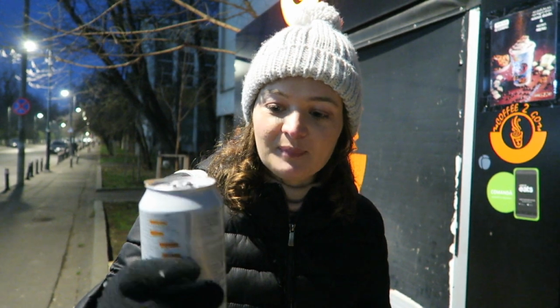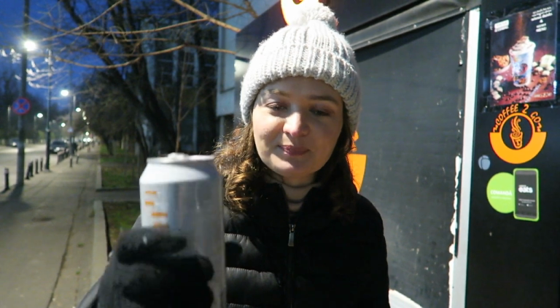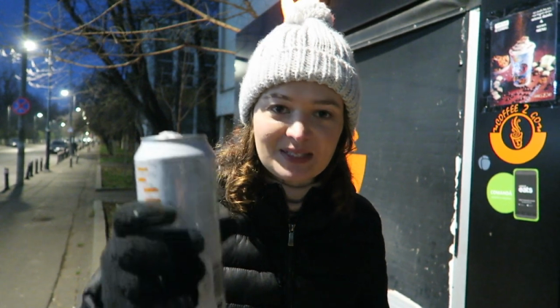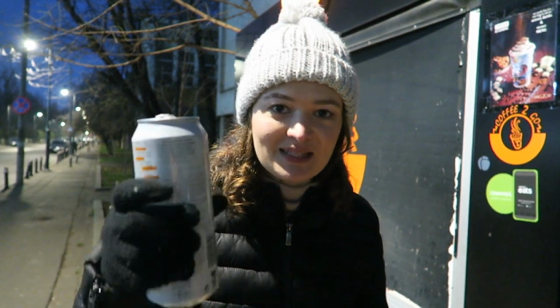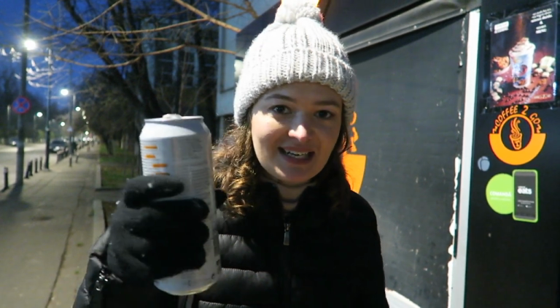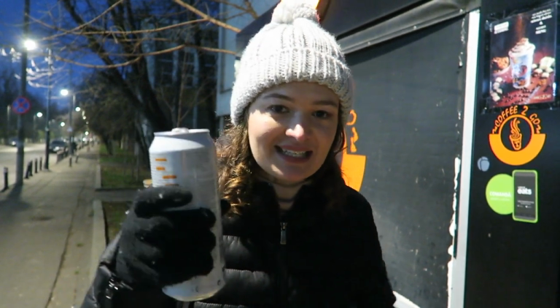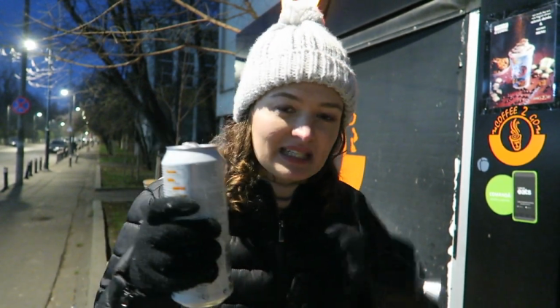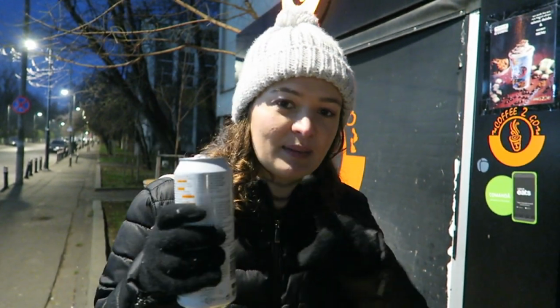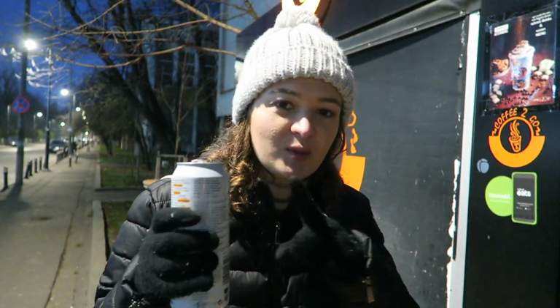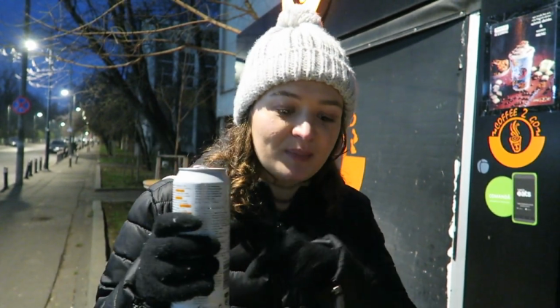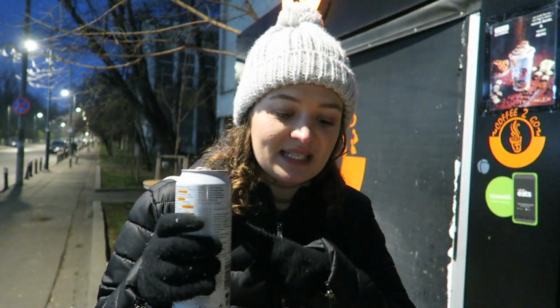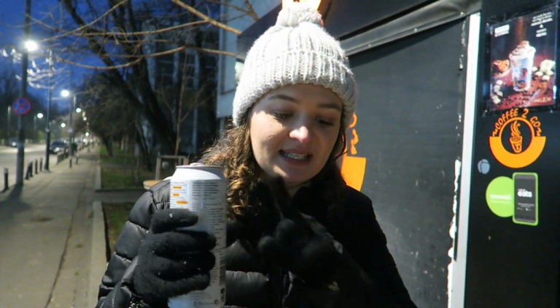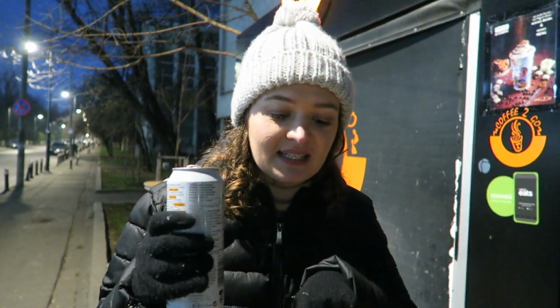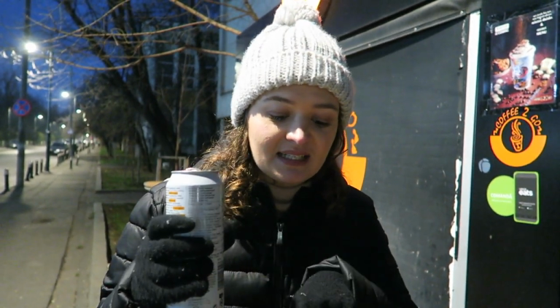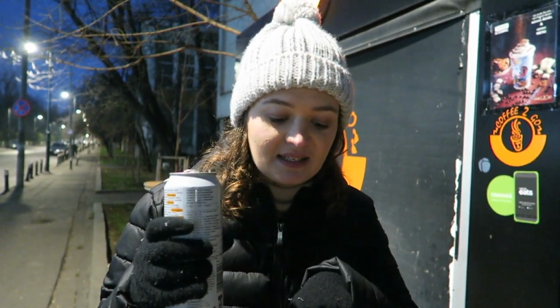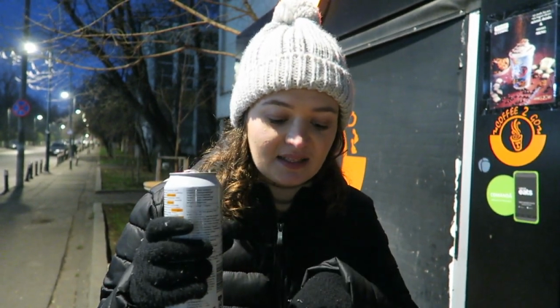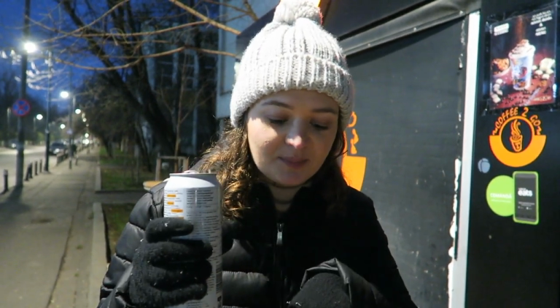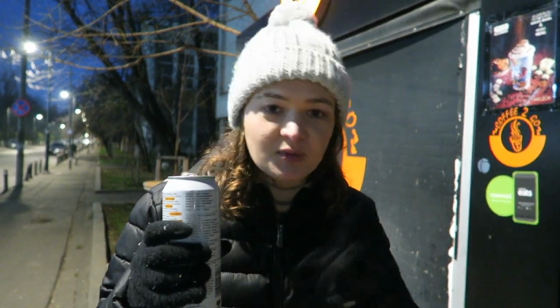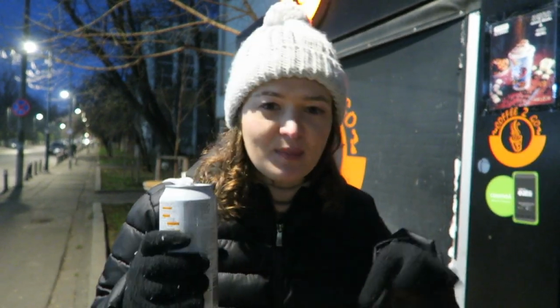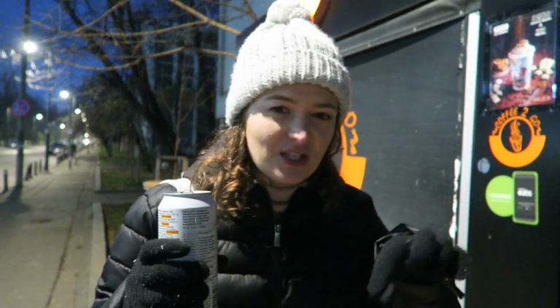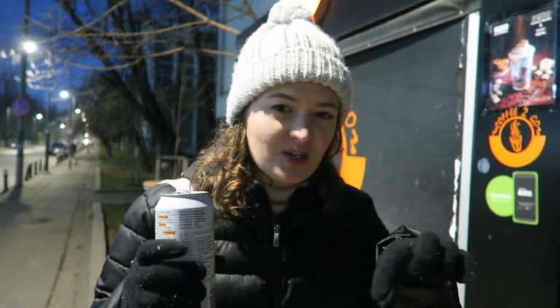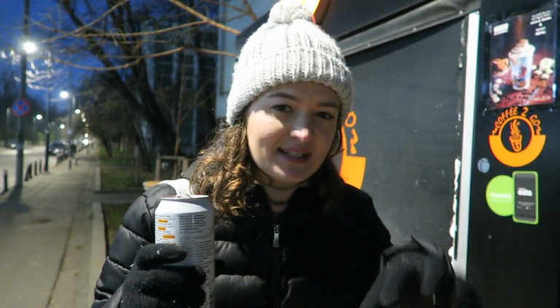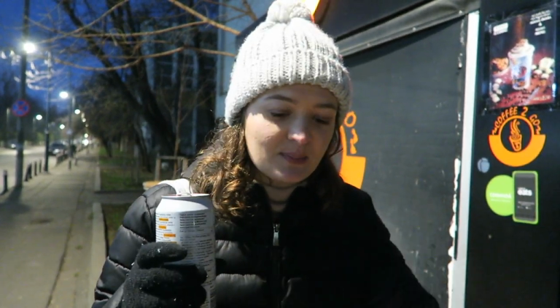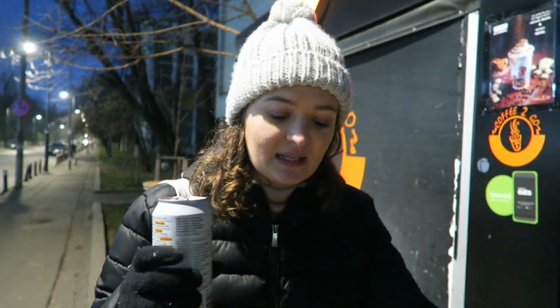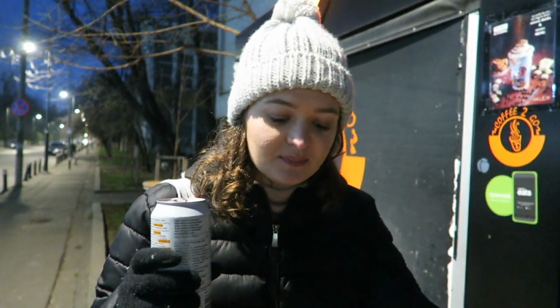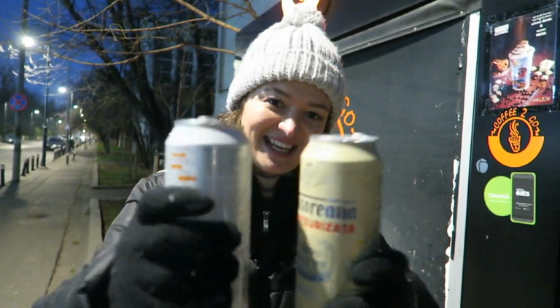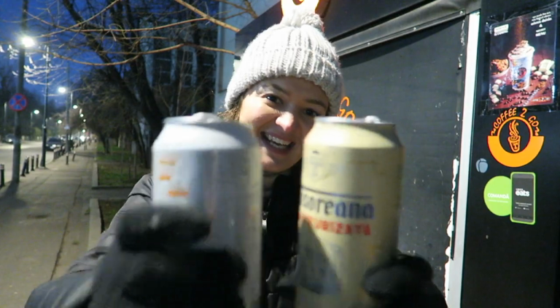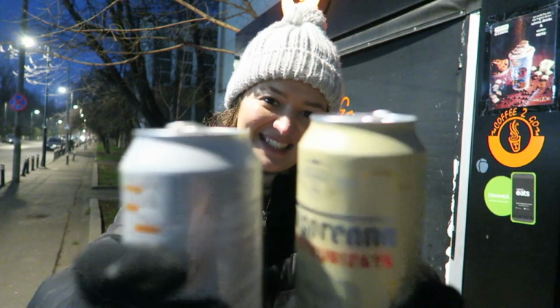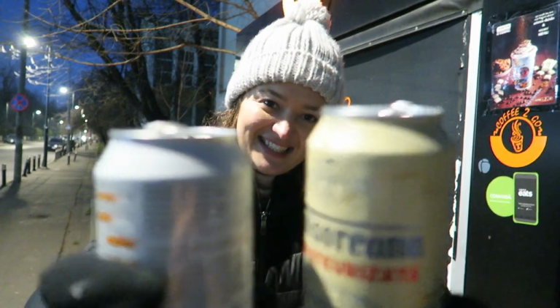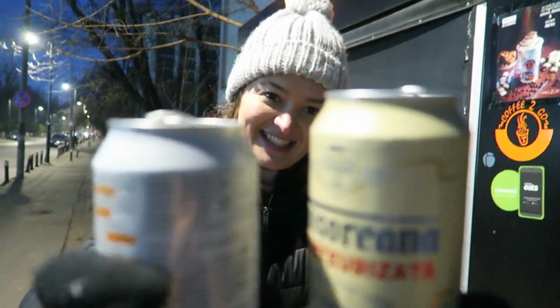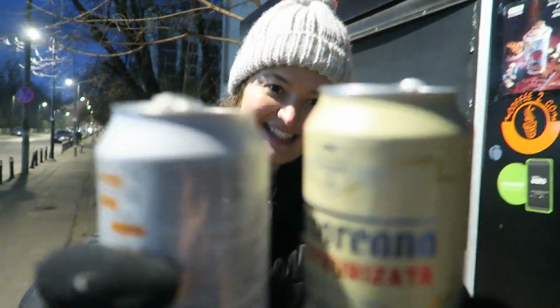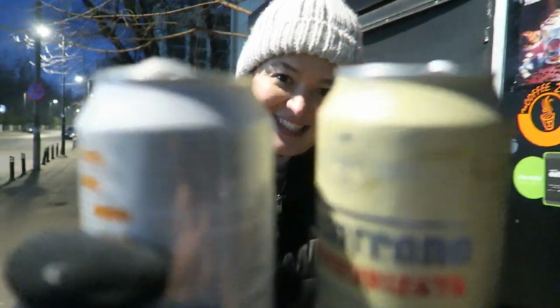The Pilsner is nice — it's a bit more bitter than the non-pasteurized beer. Cheers!